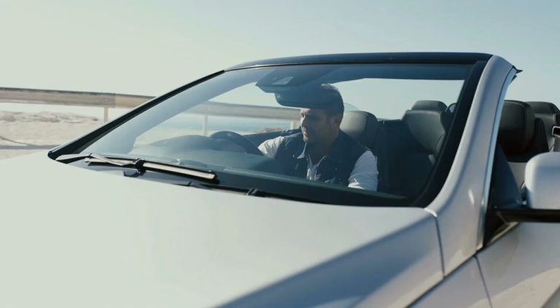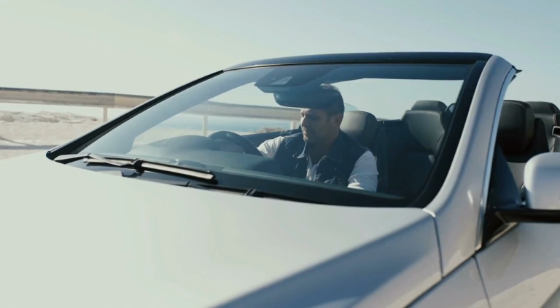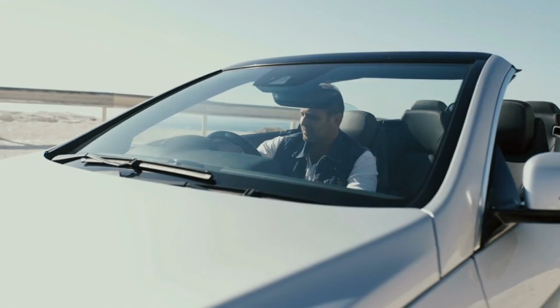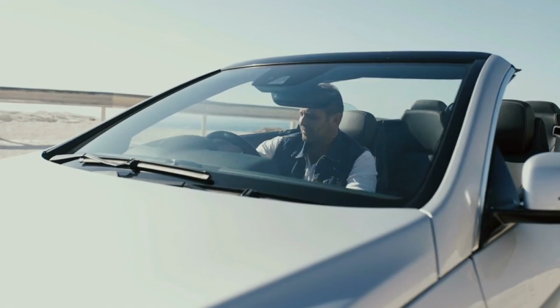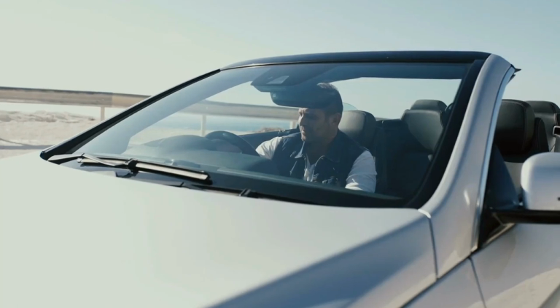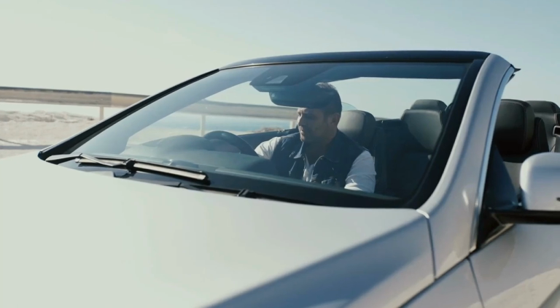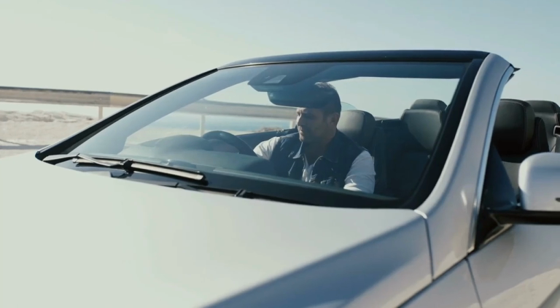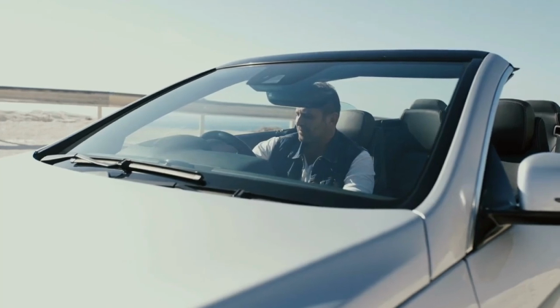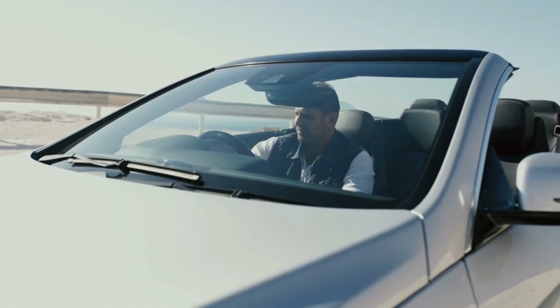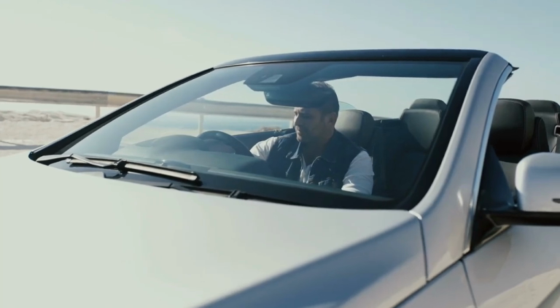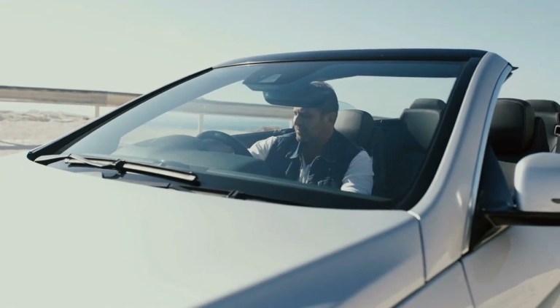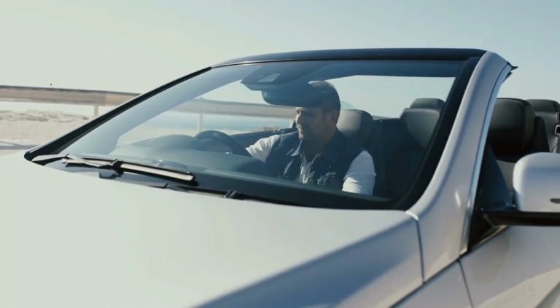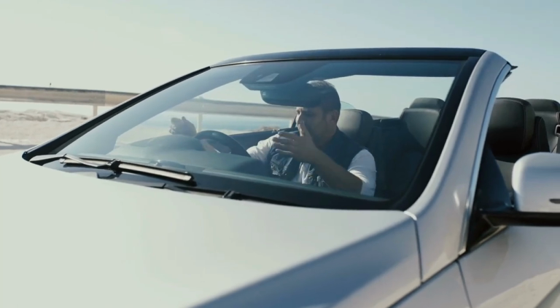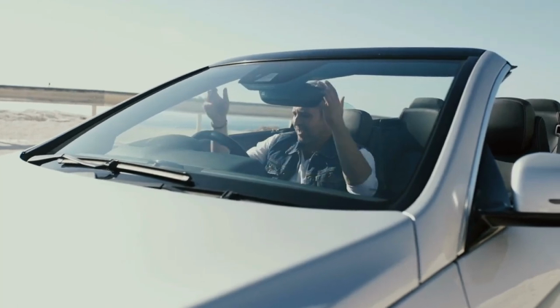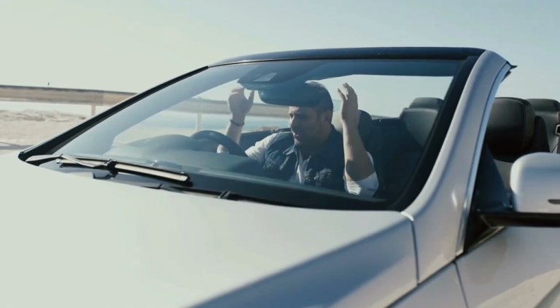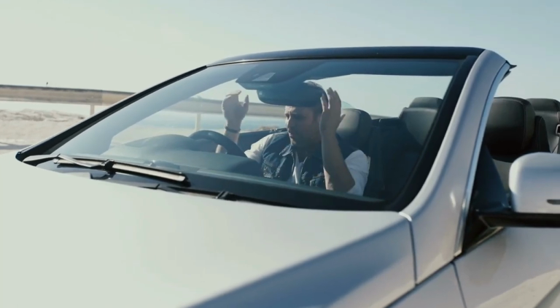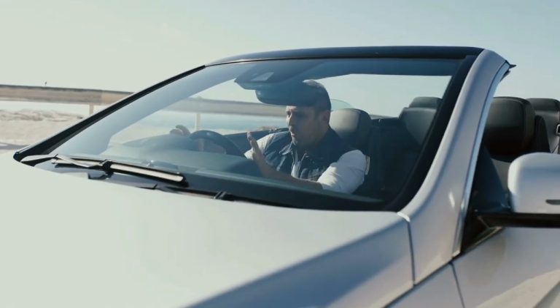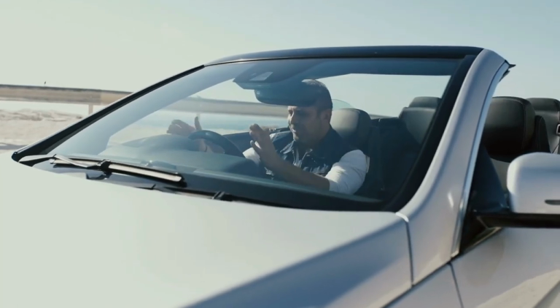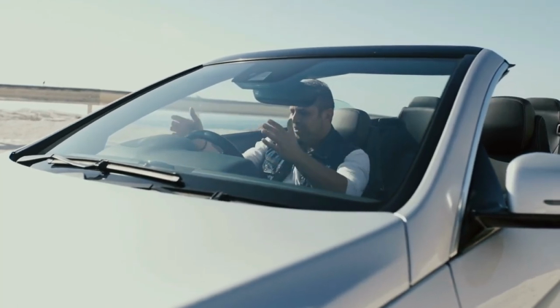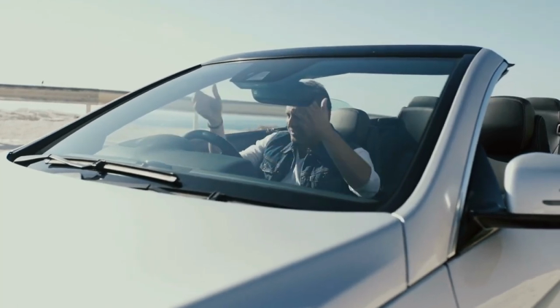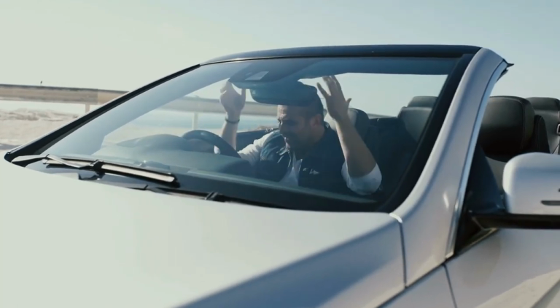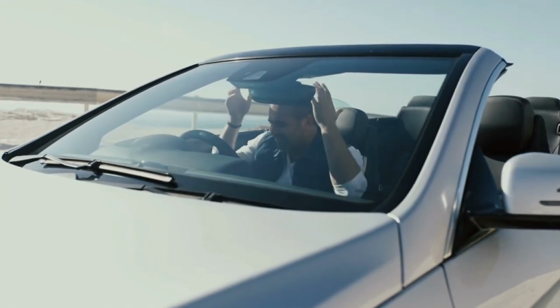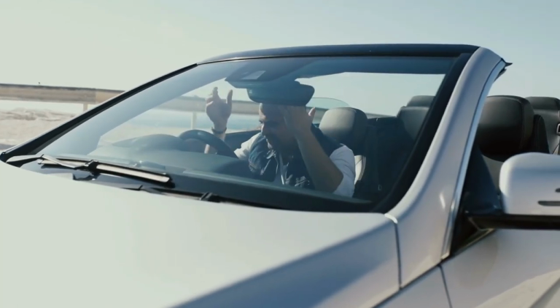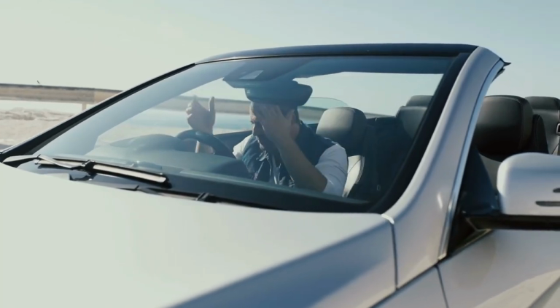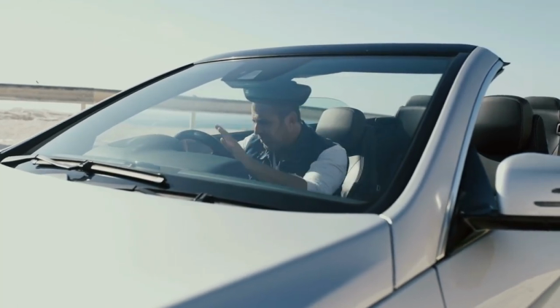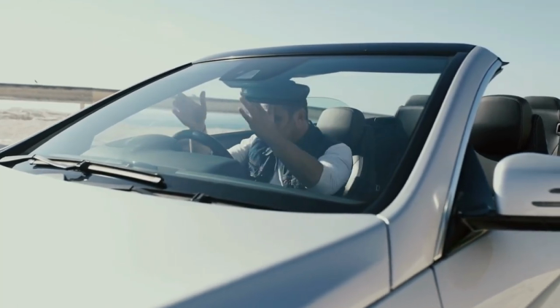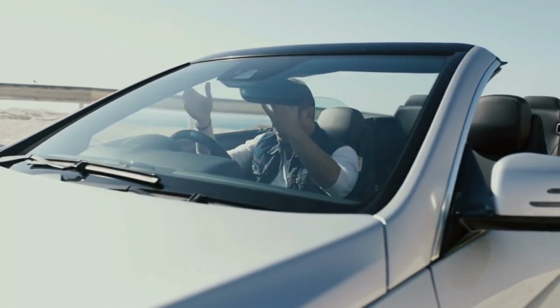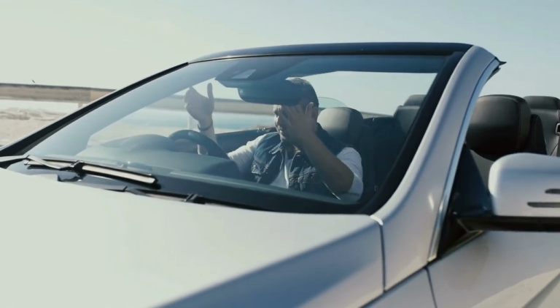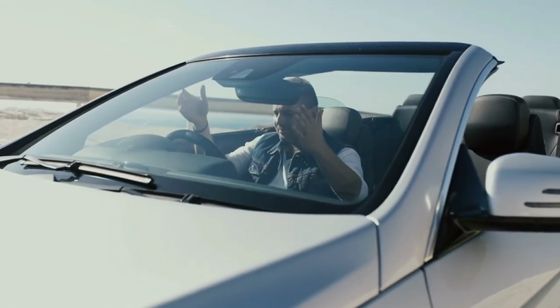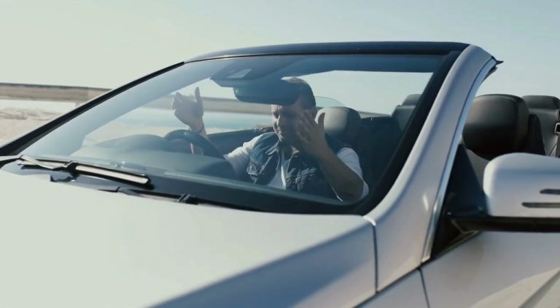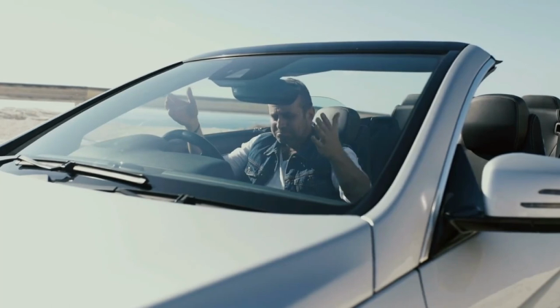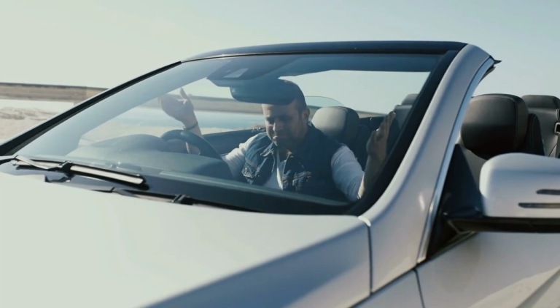Picture this: you're all set for a drive, you hop into your Honda, turn the key, and nothing.